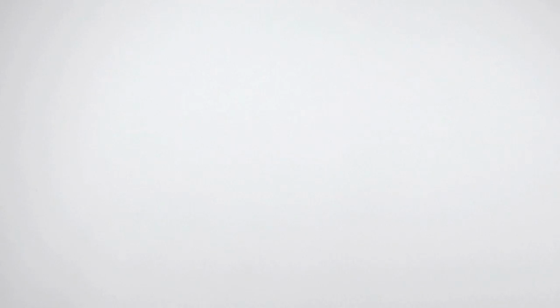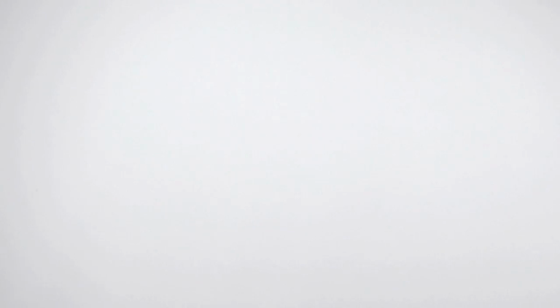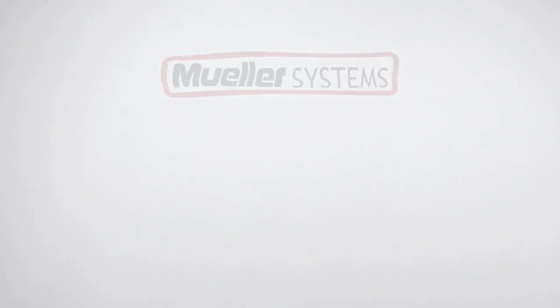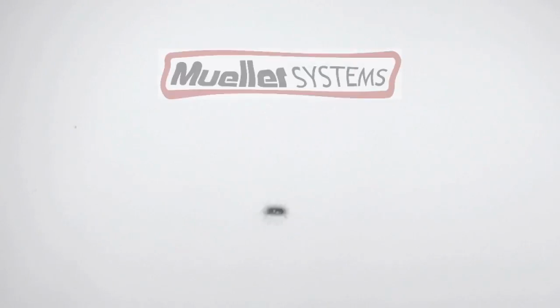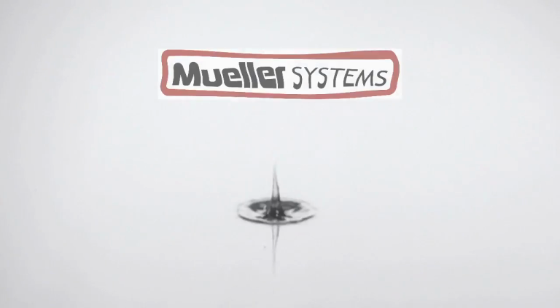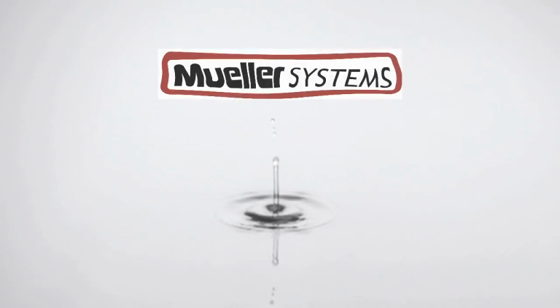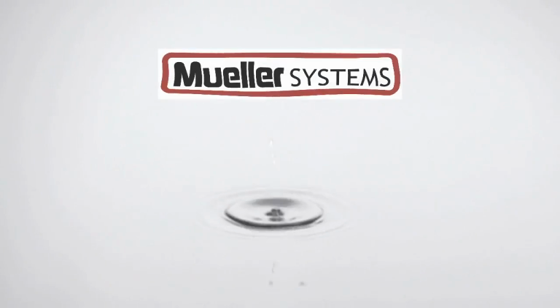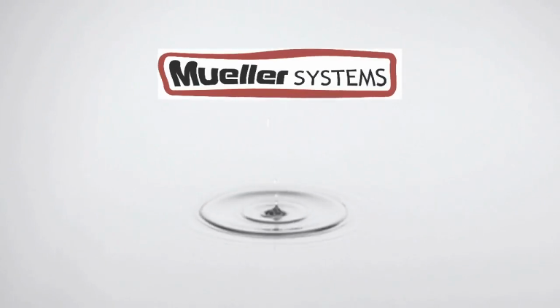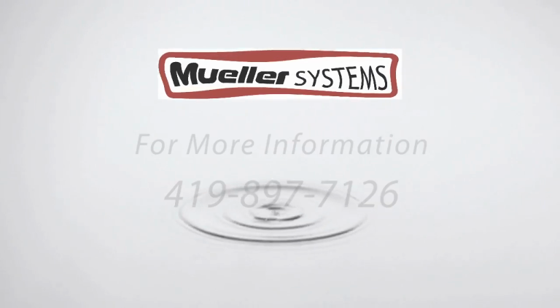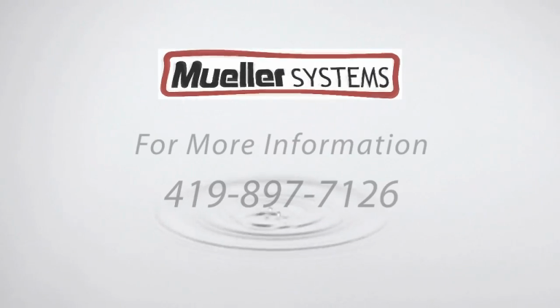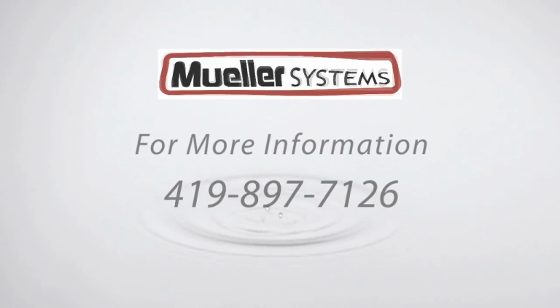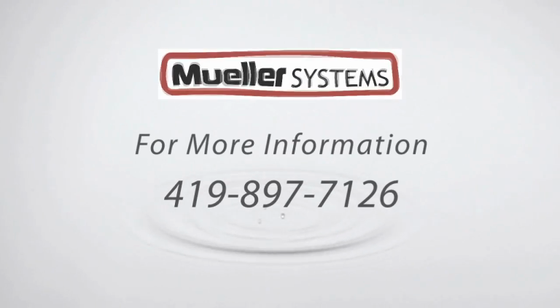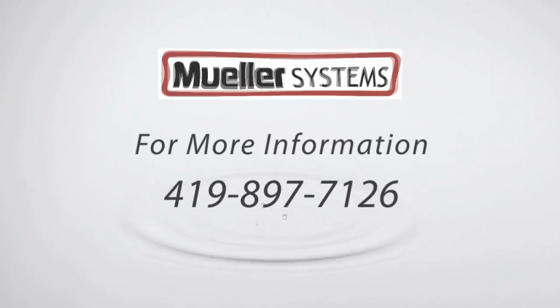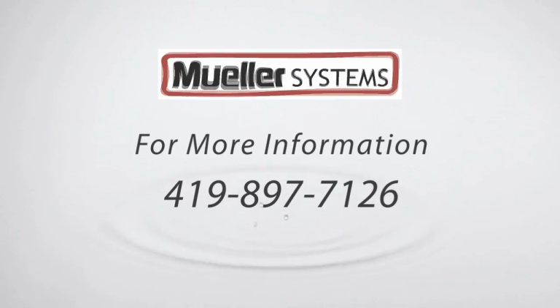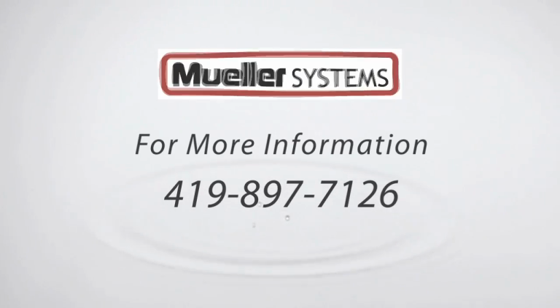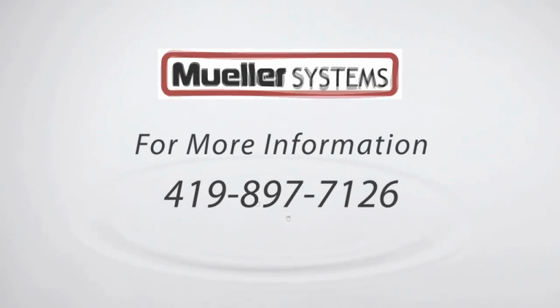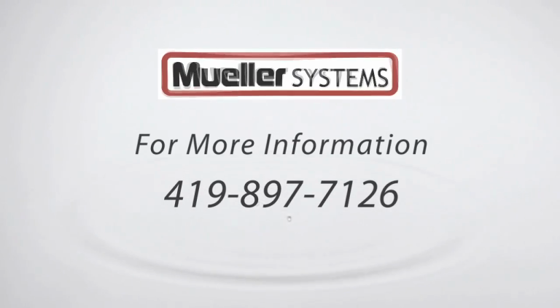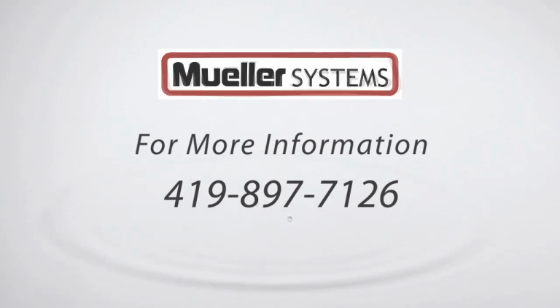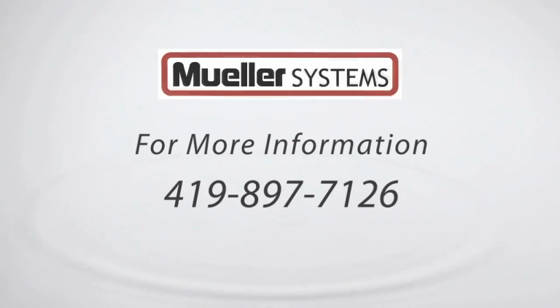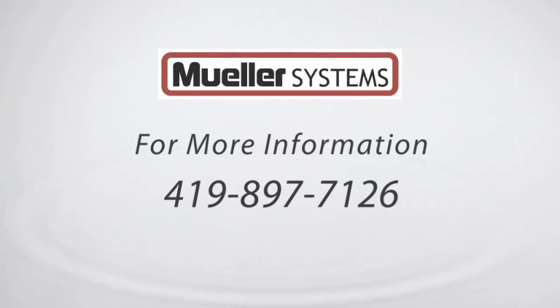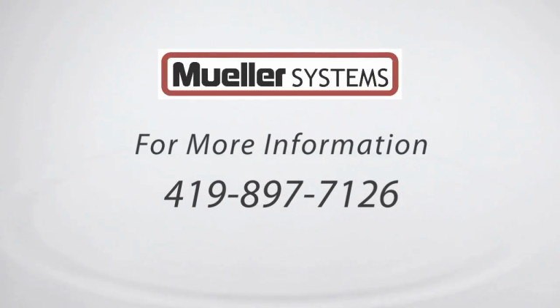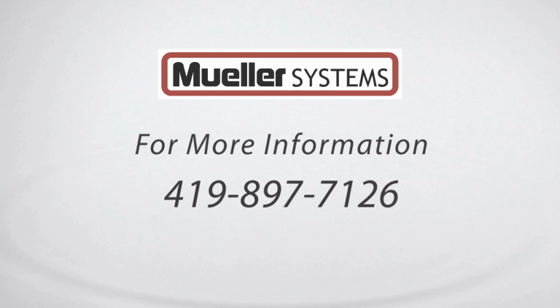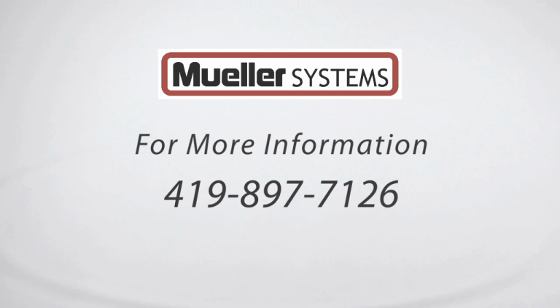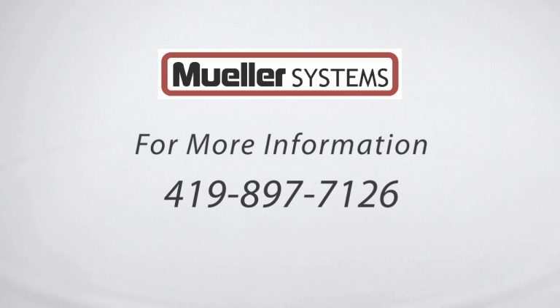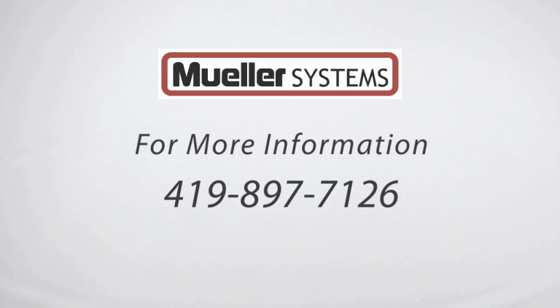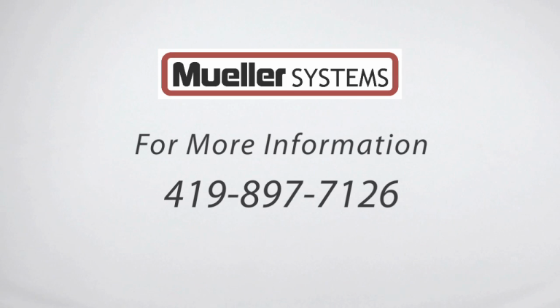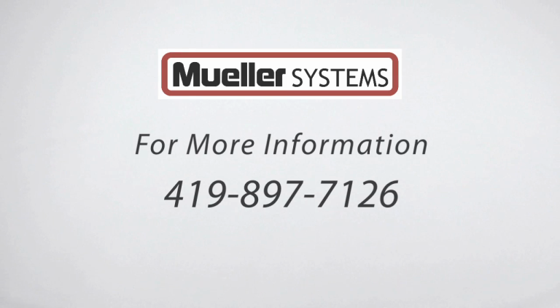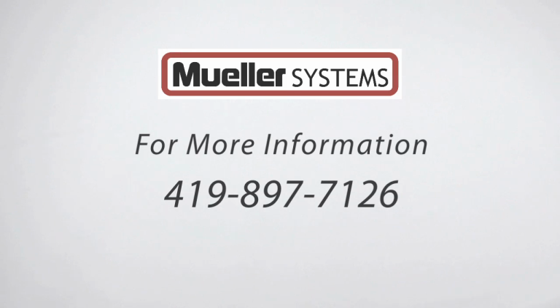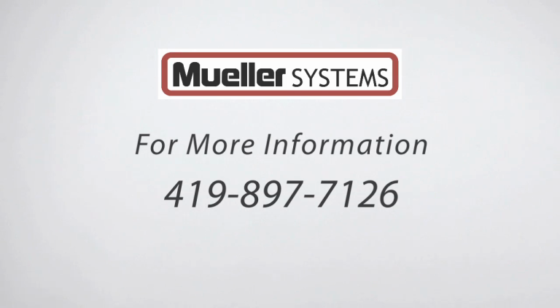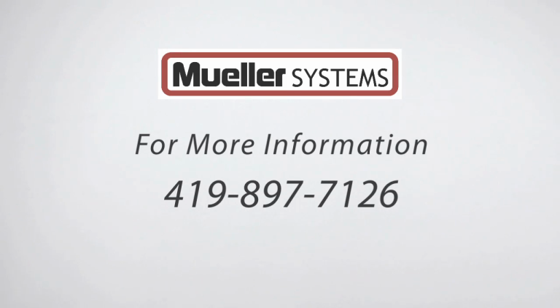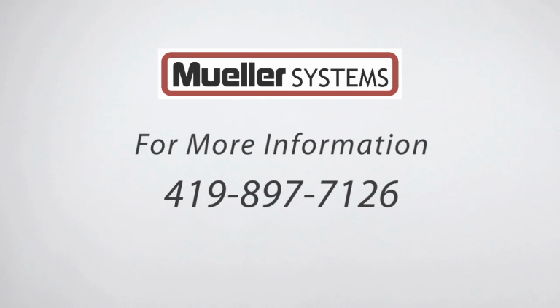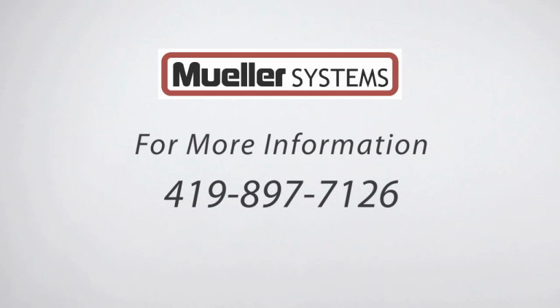To learn more about MyData, please call 419-897-7126.